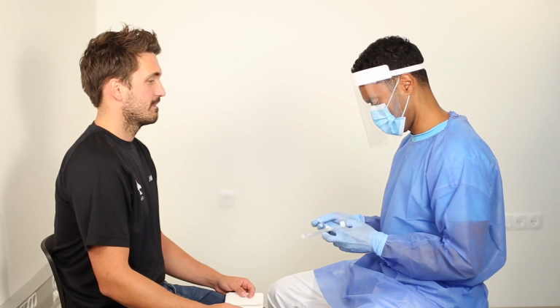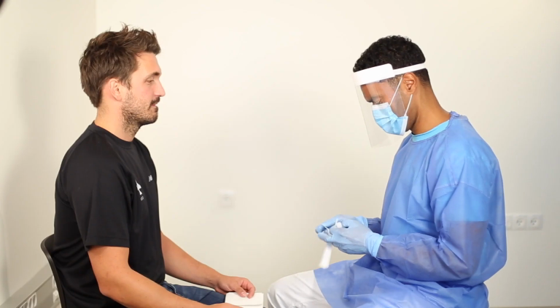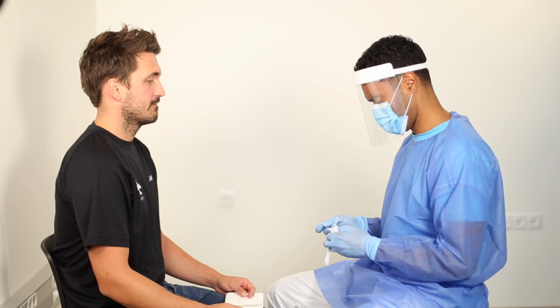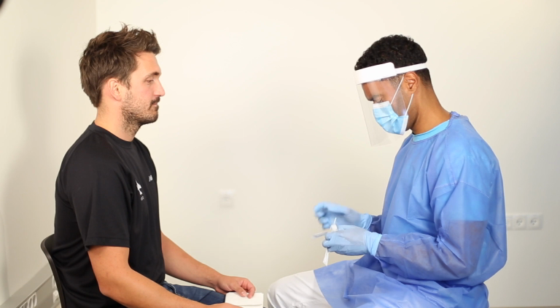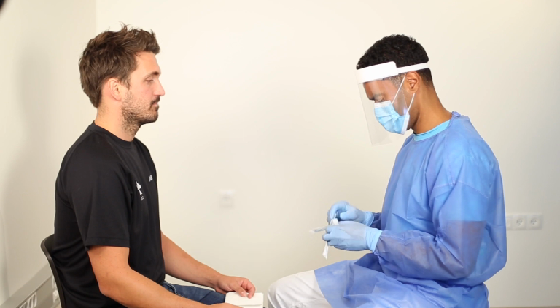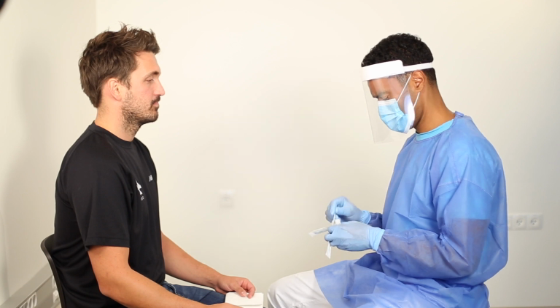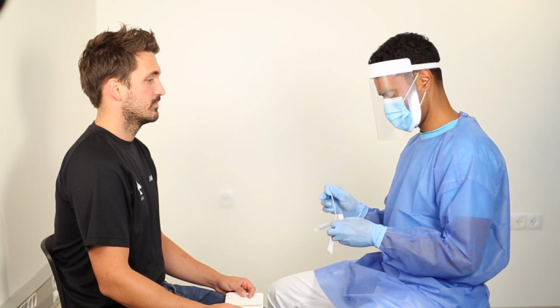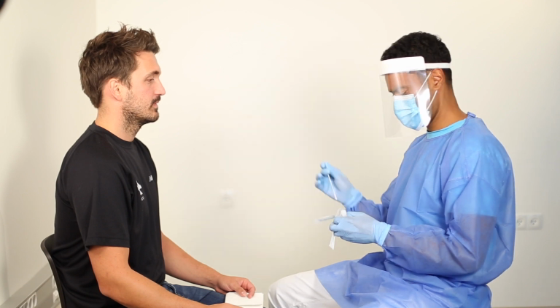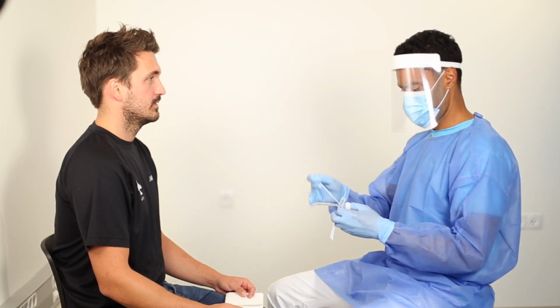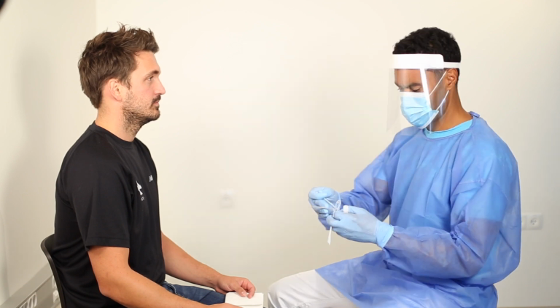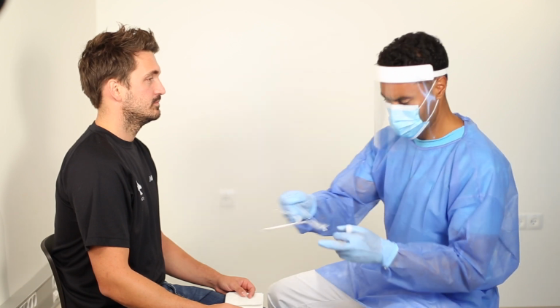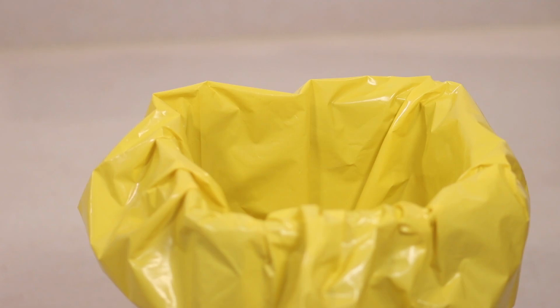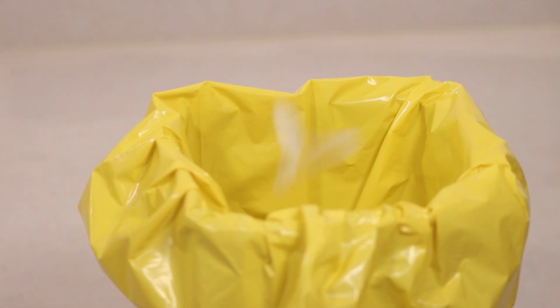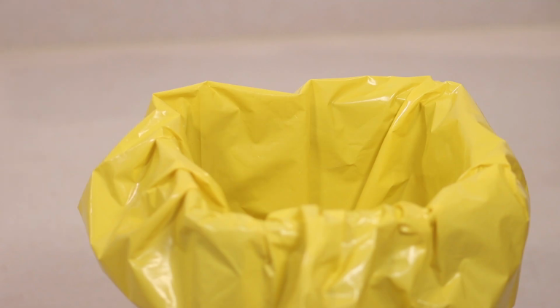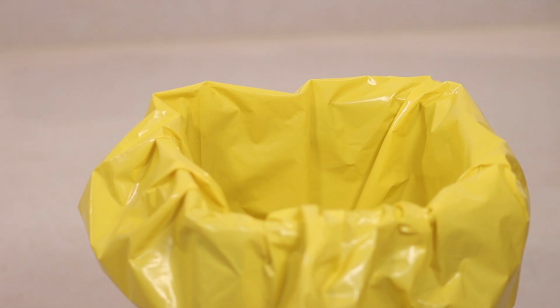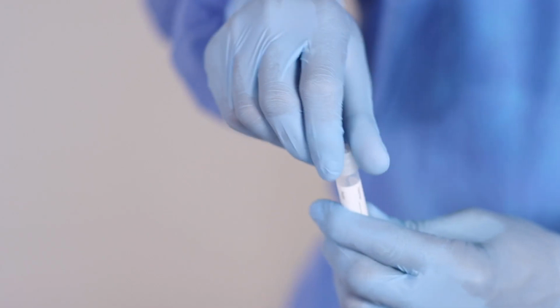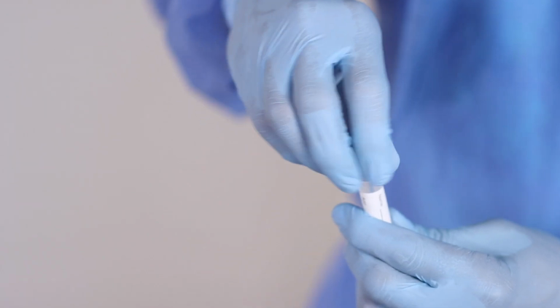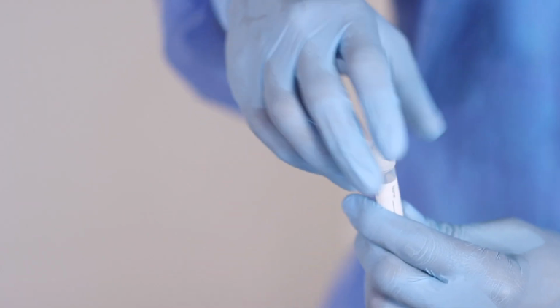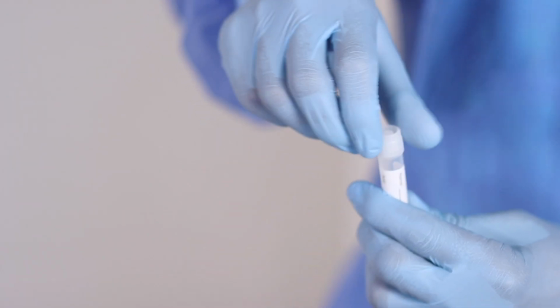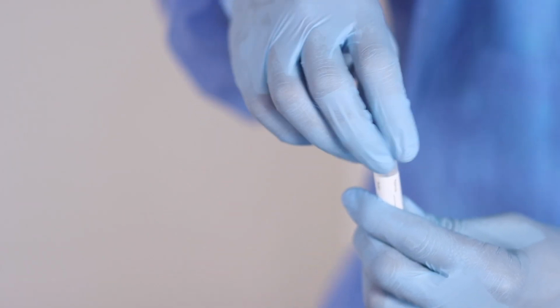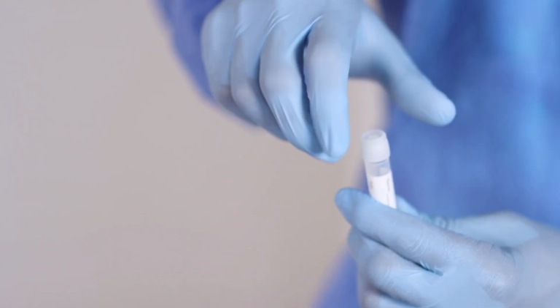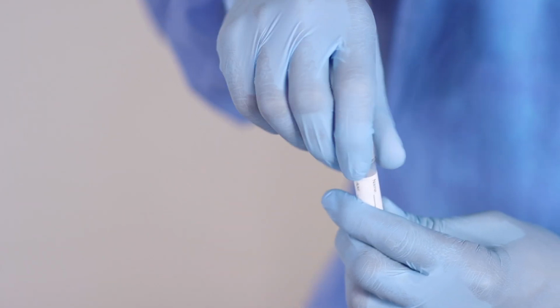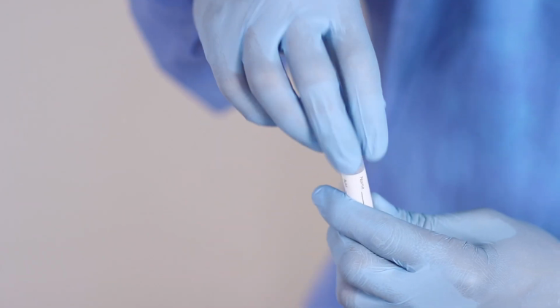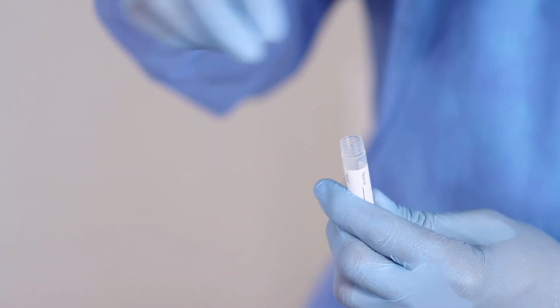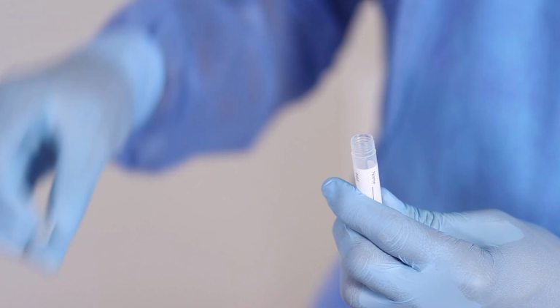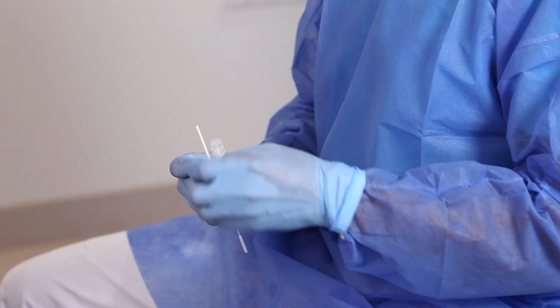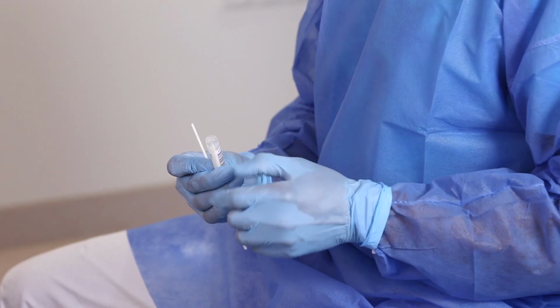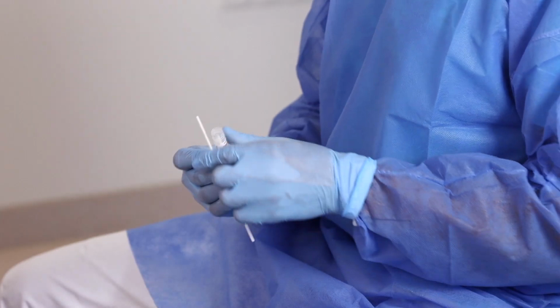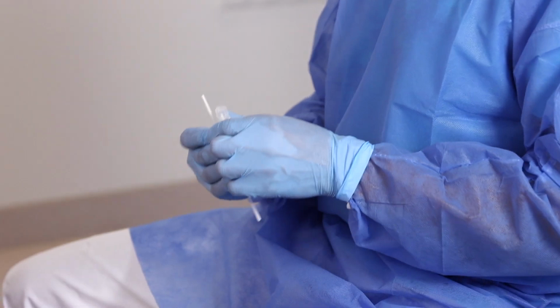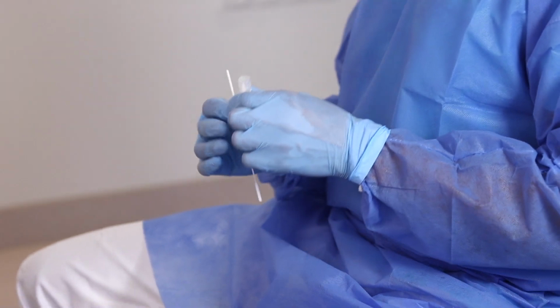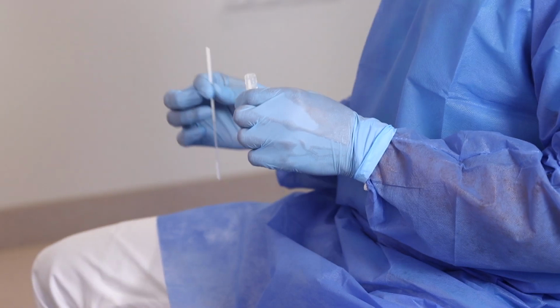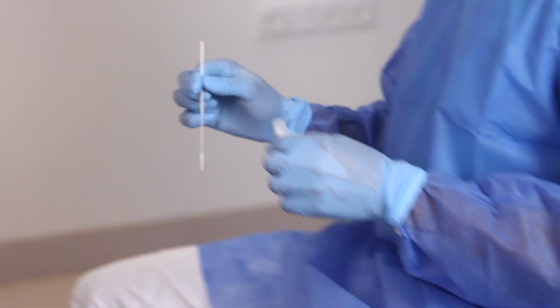Remove the swab from the packaging. Open the lid so the swab with the specimen can easily be submerged in viral transport medium.